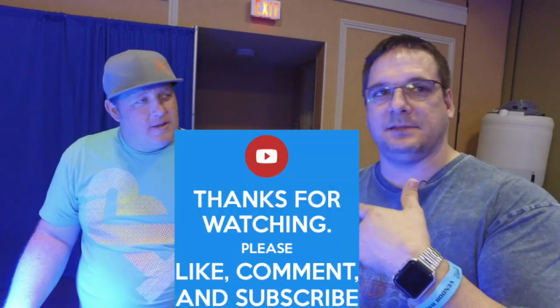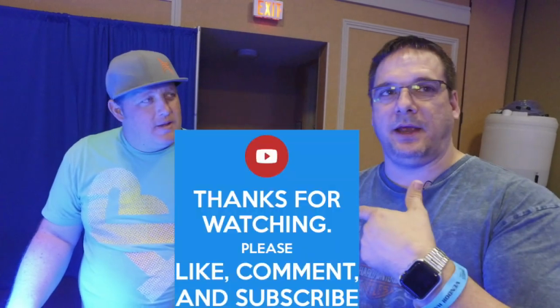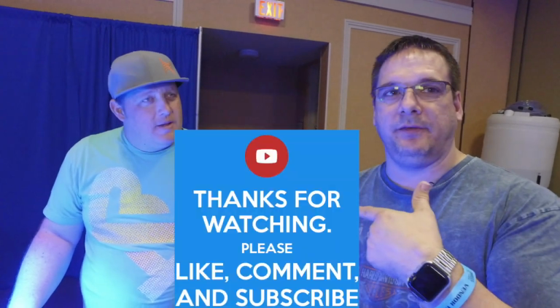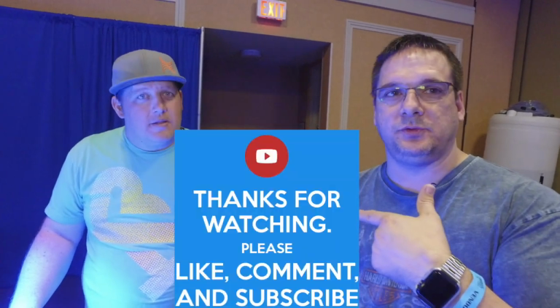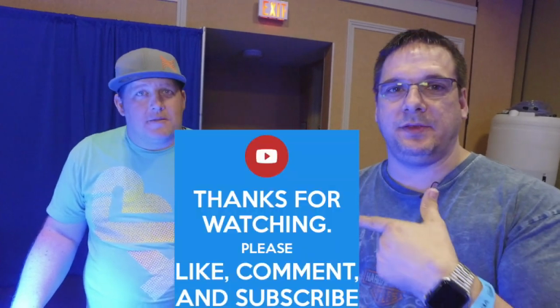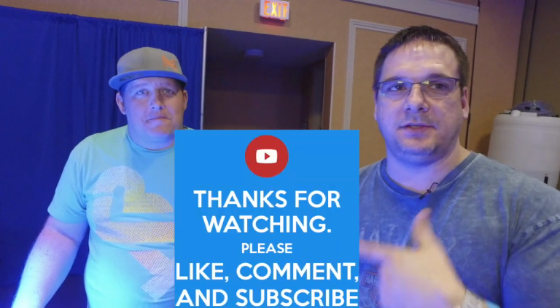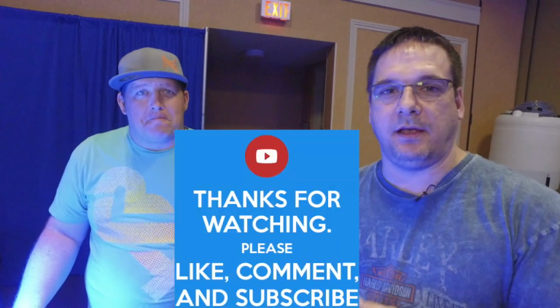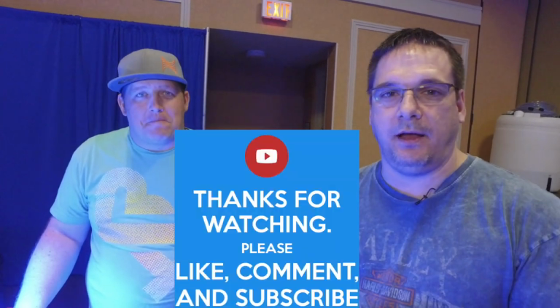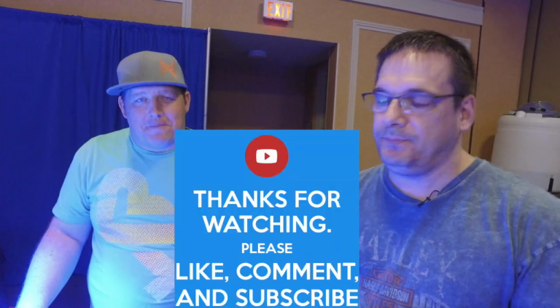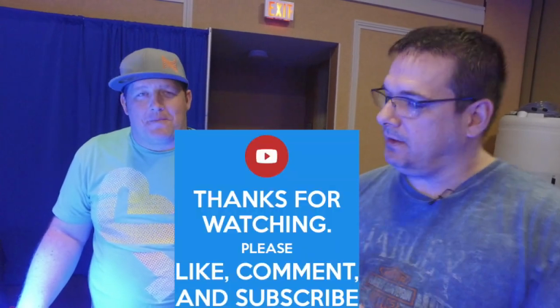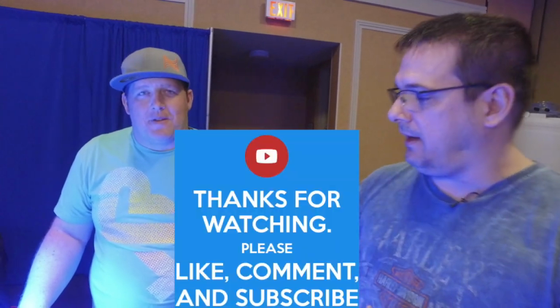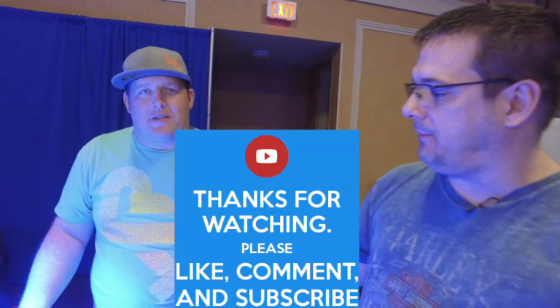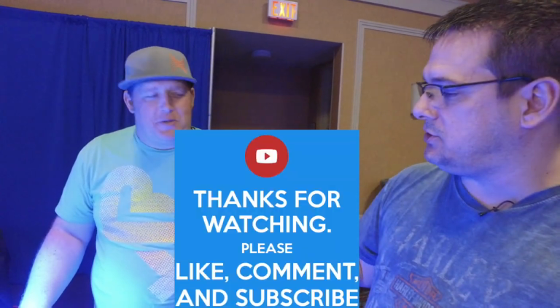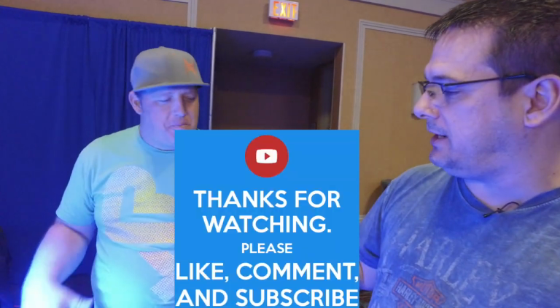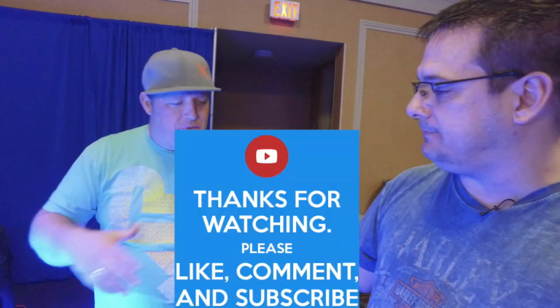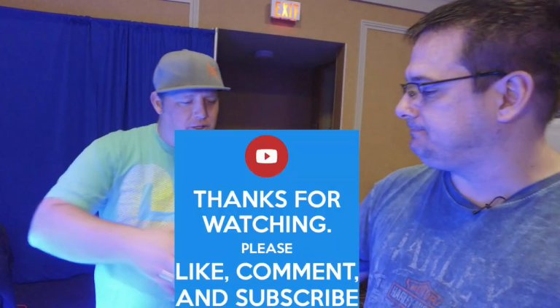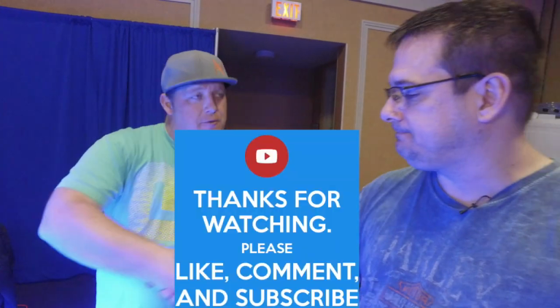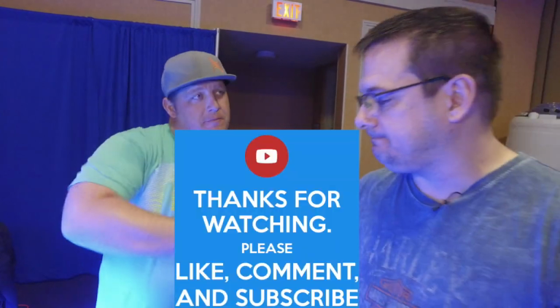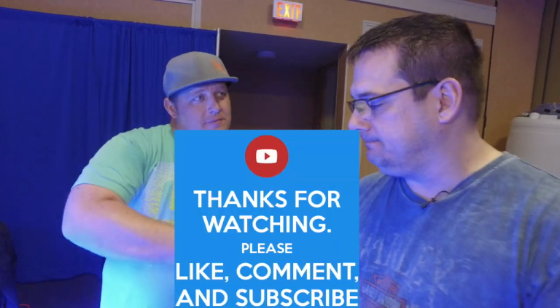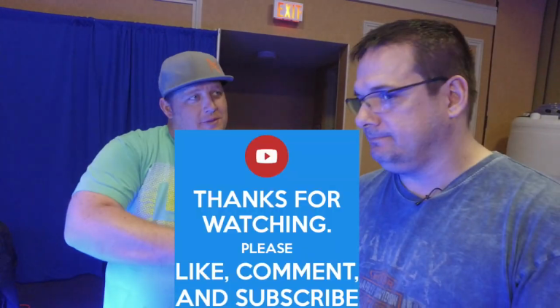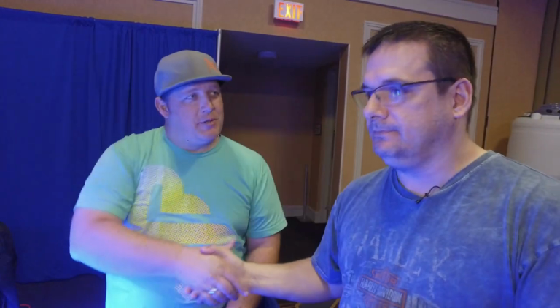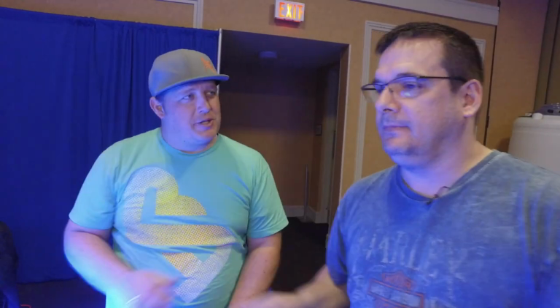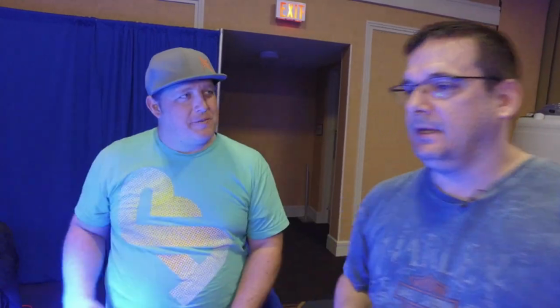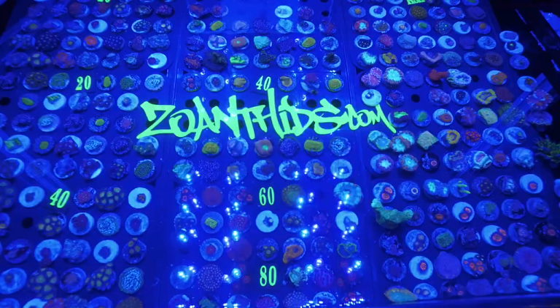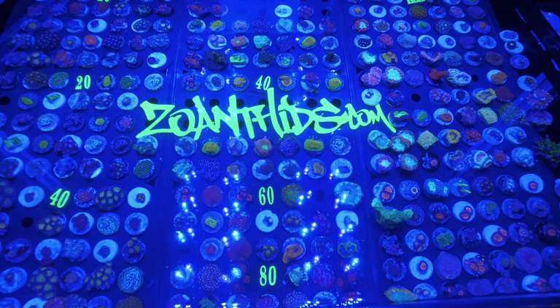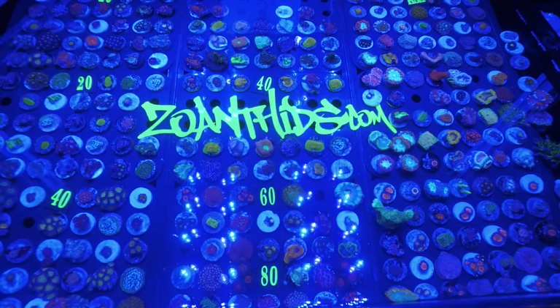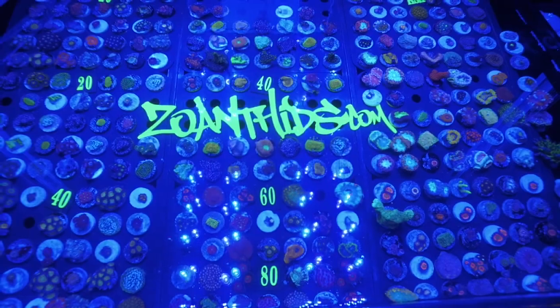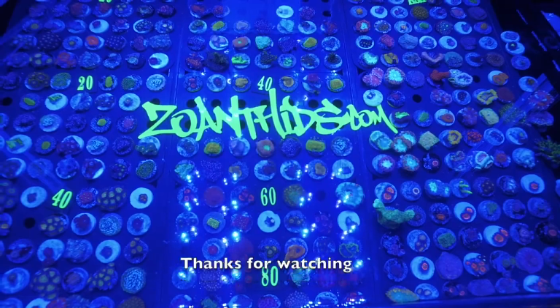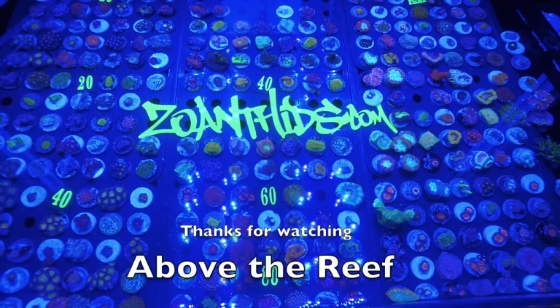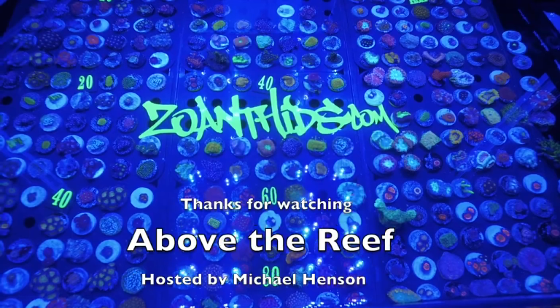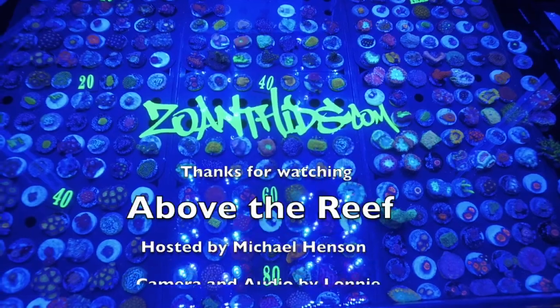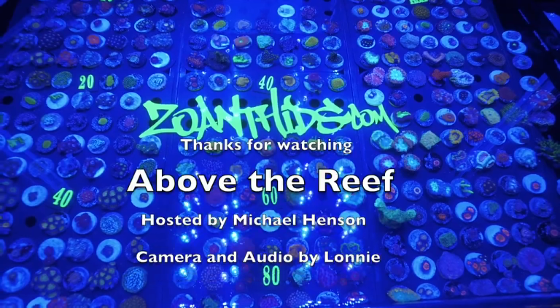This is Brandon from Zoanthids.com — I appreciate it. Thank you, good to meet you. Do you have a card by any chance?